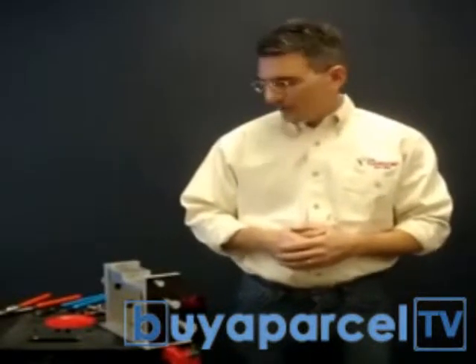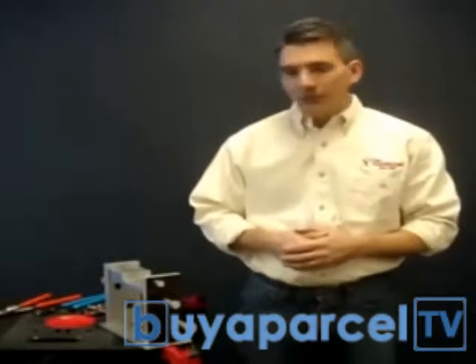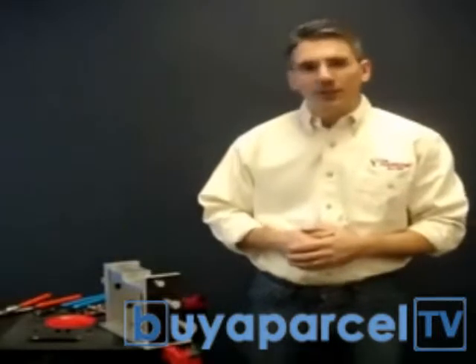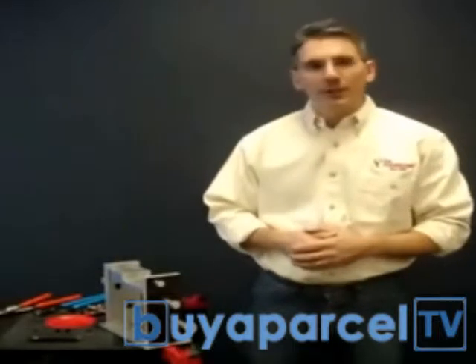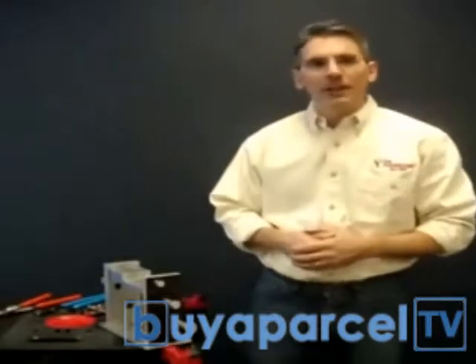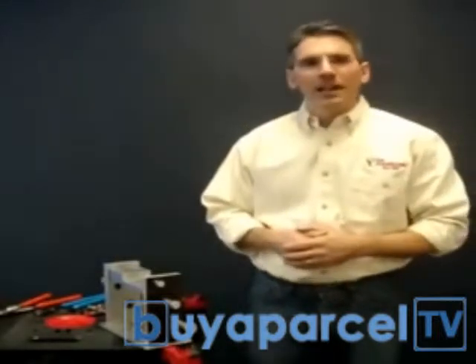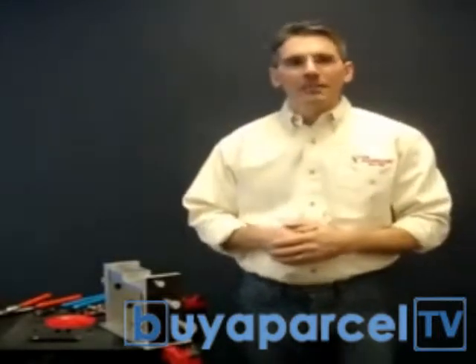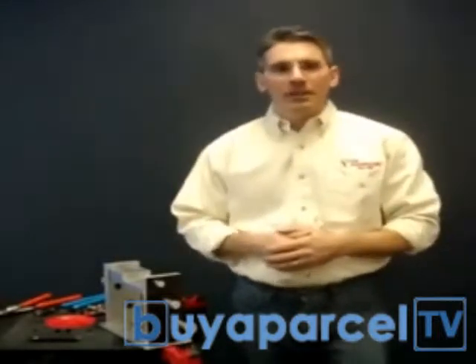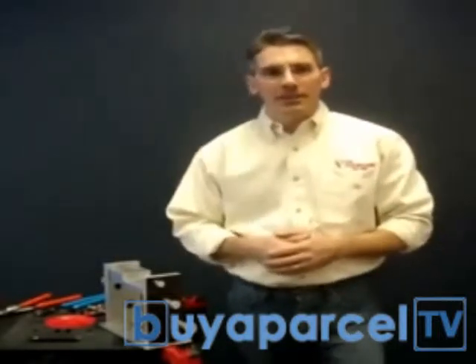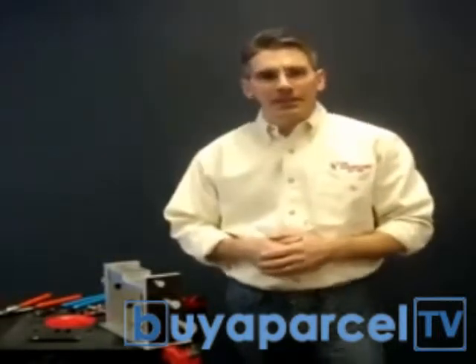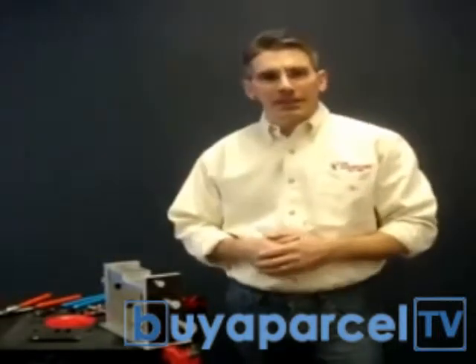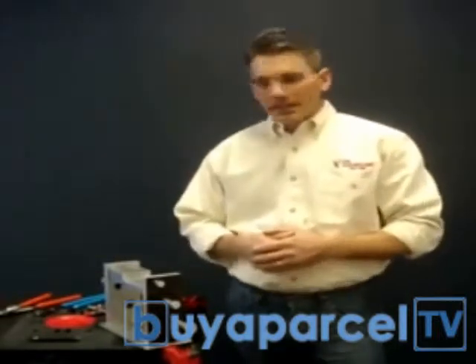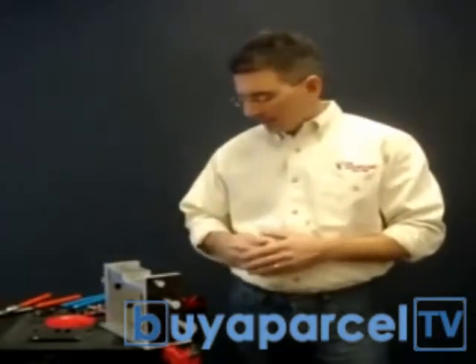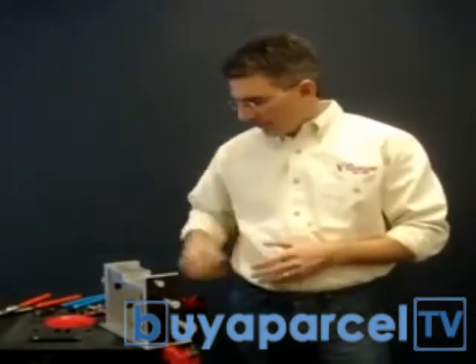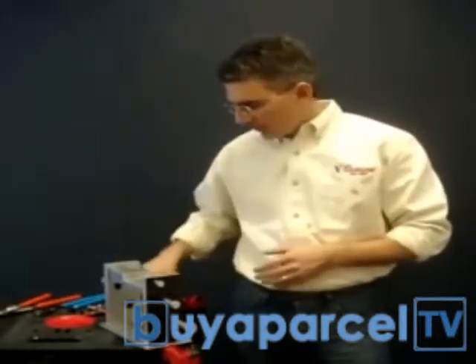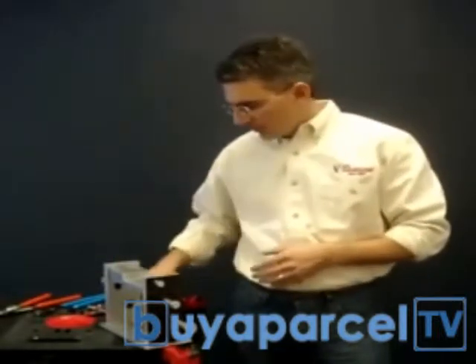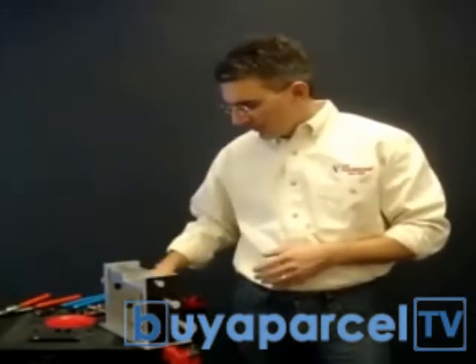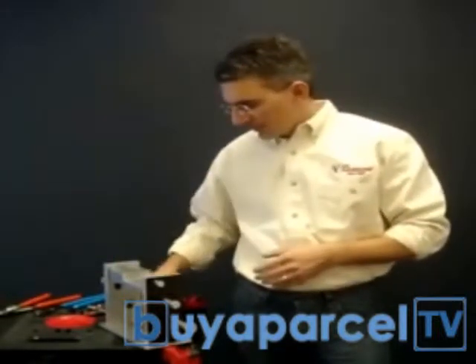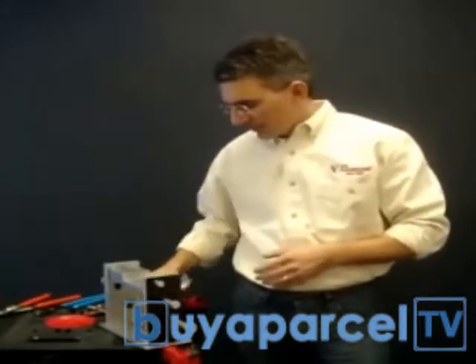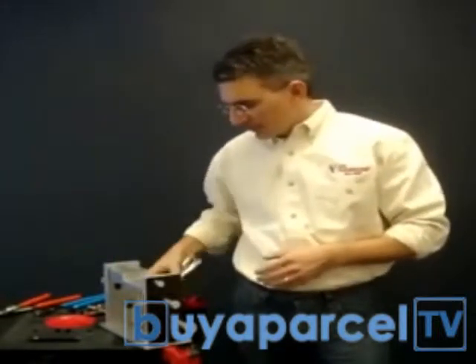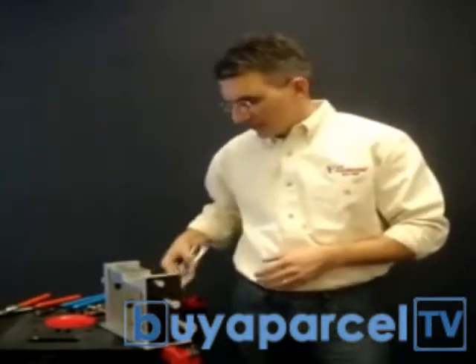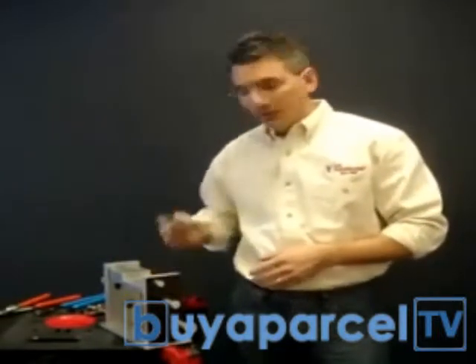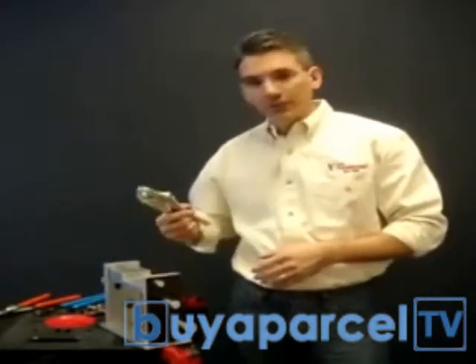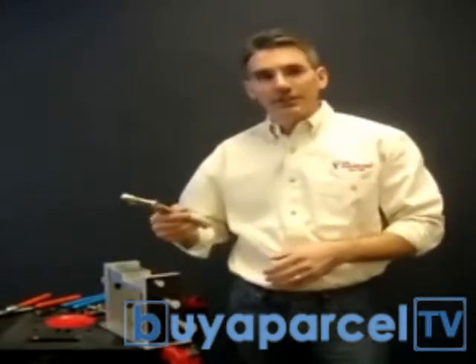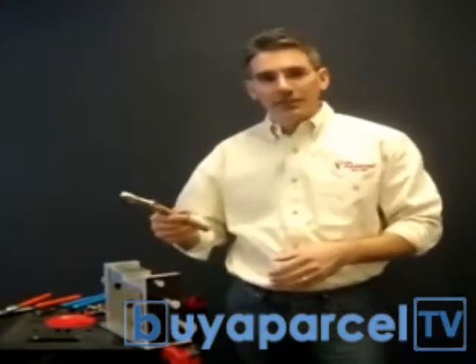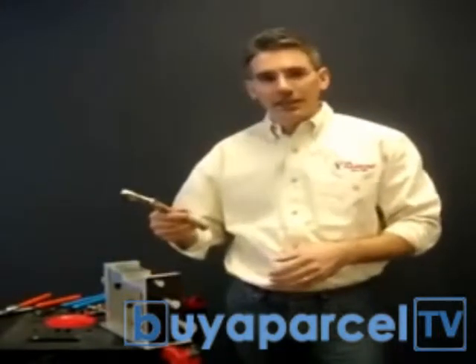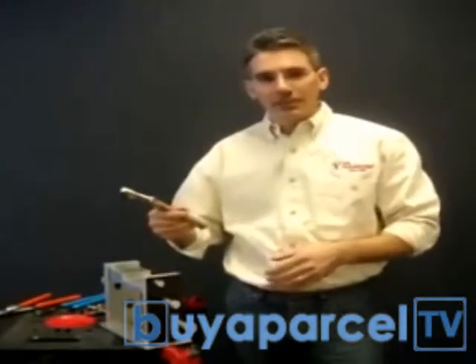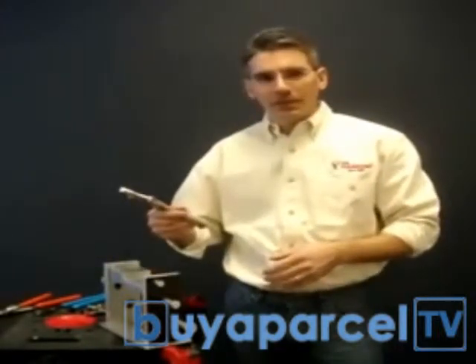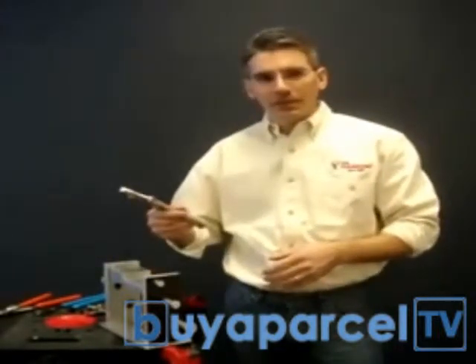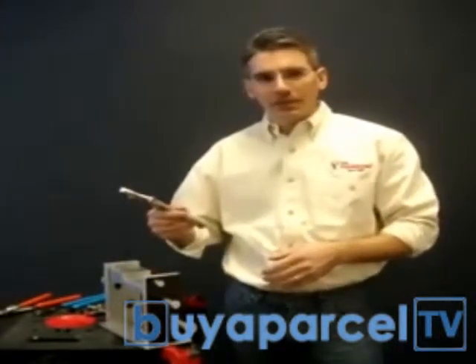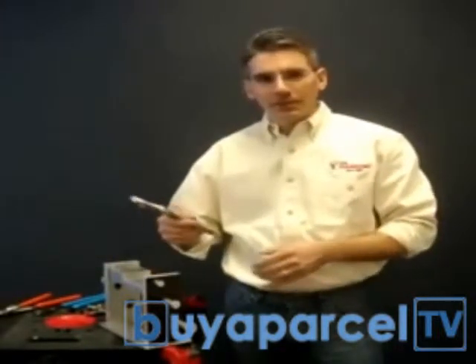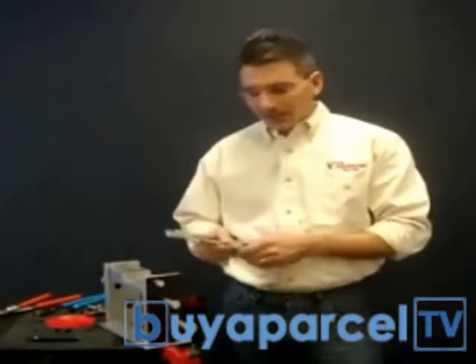First, let me show you our new locking plier. In order to do that, I'm going to show you how traditional locking pliers work.